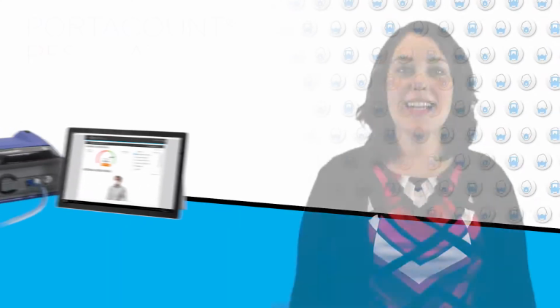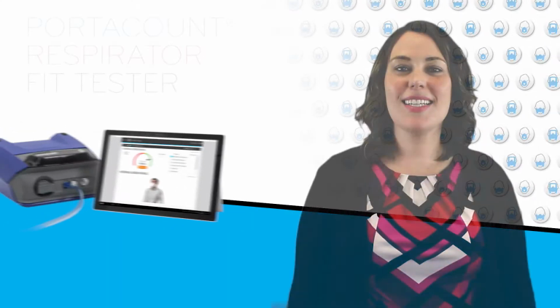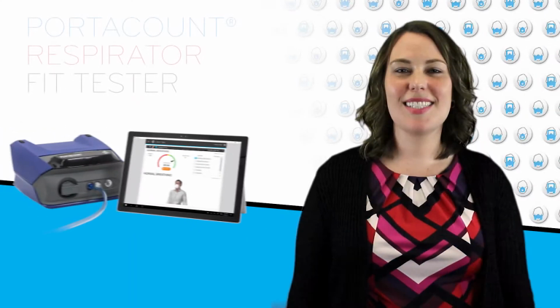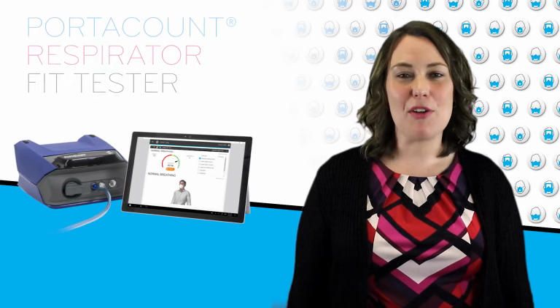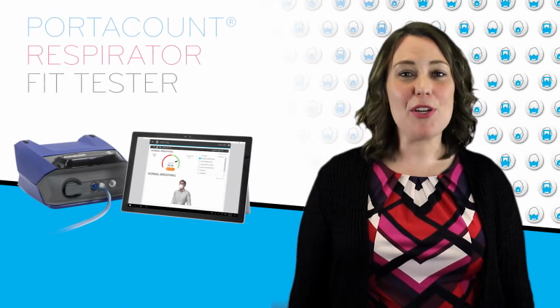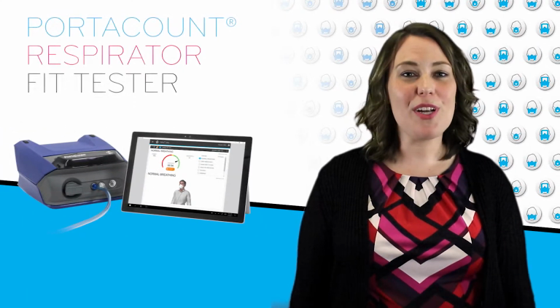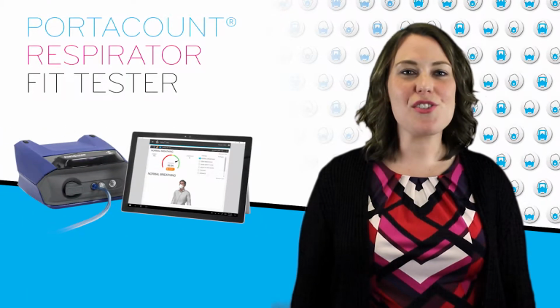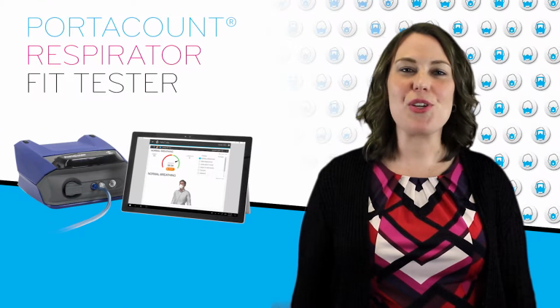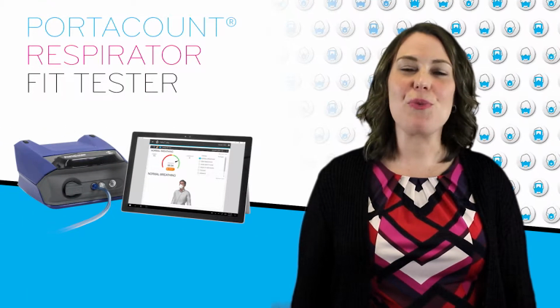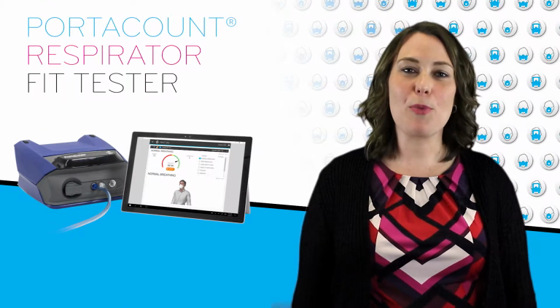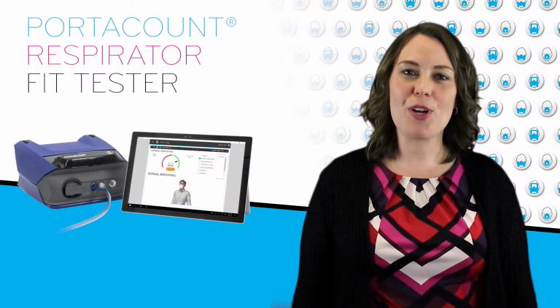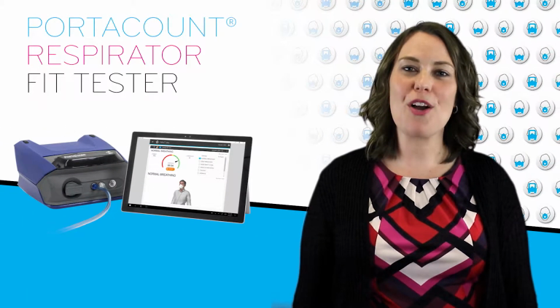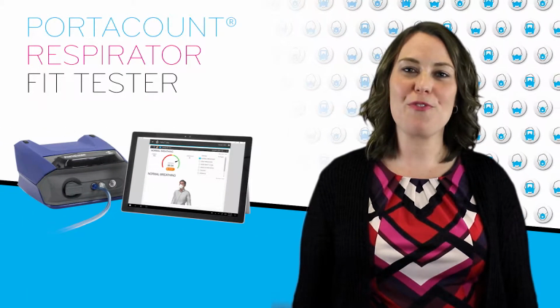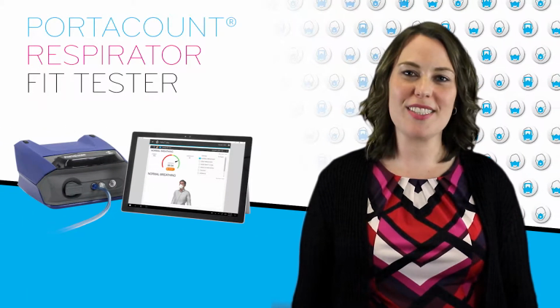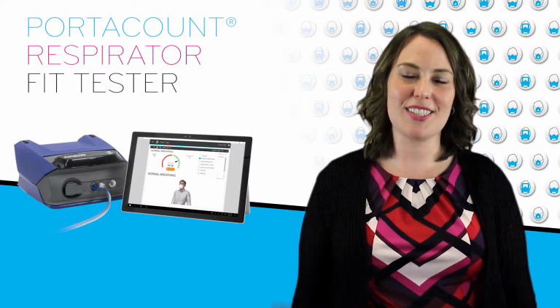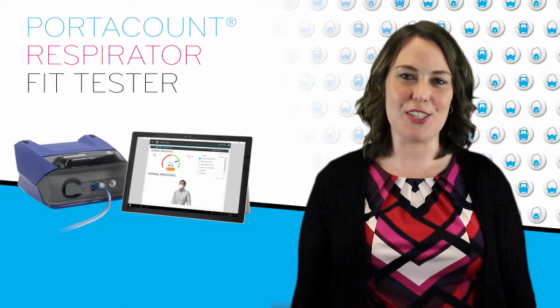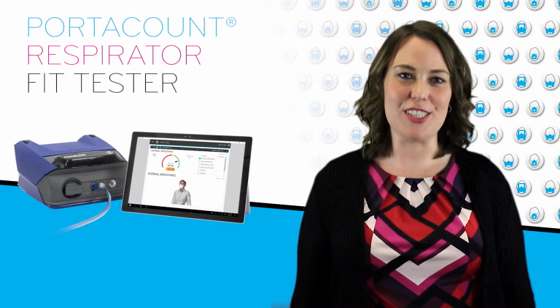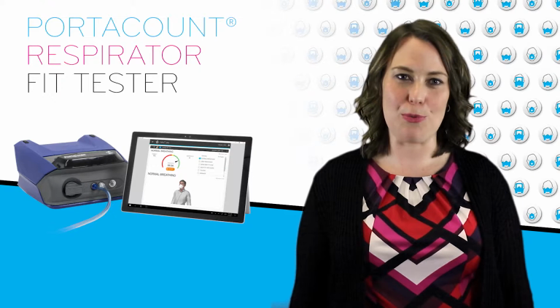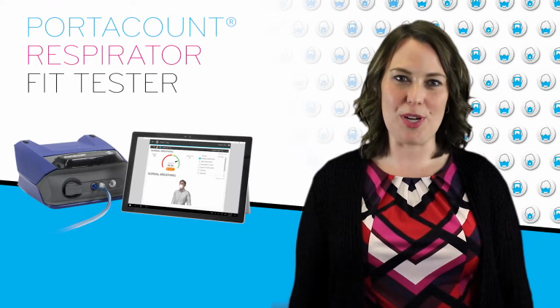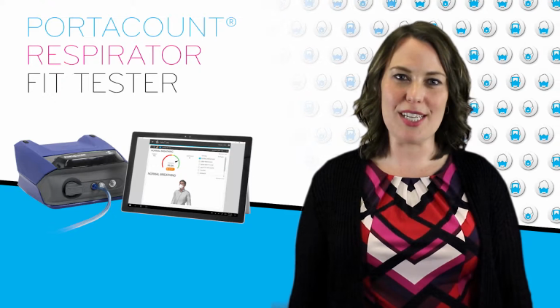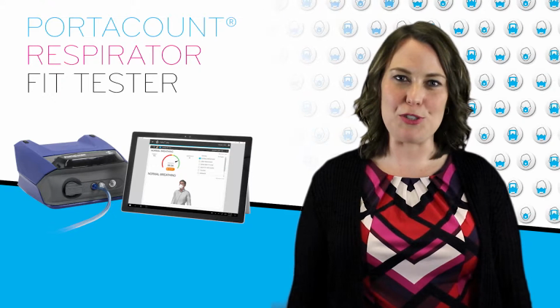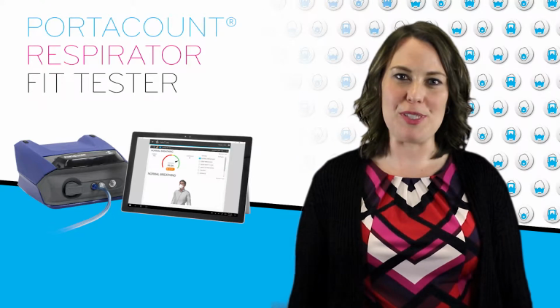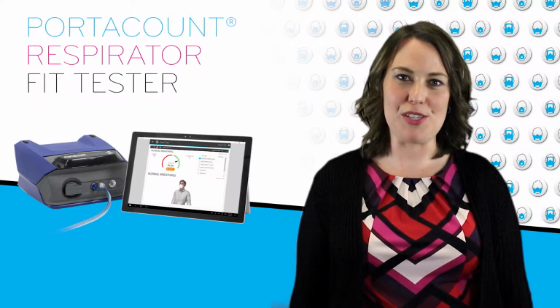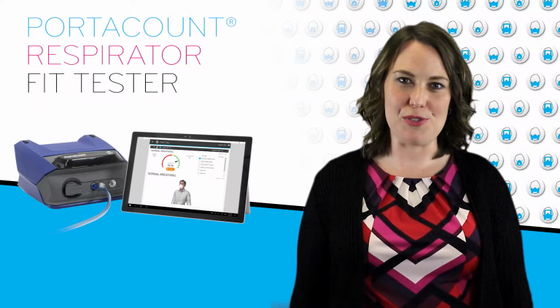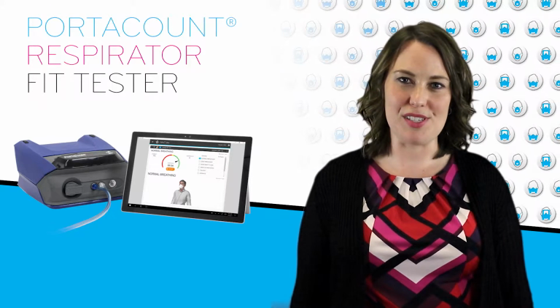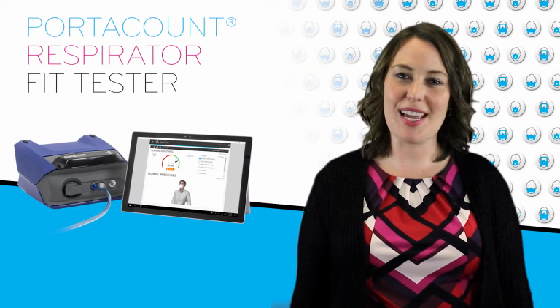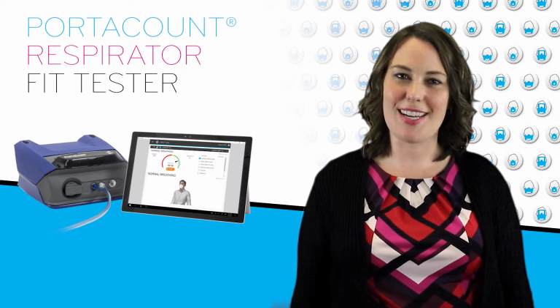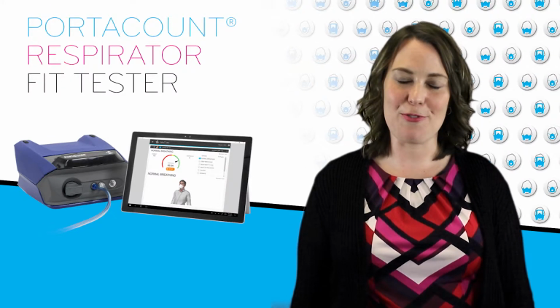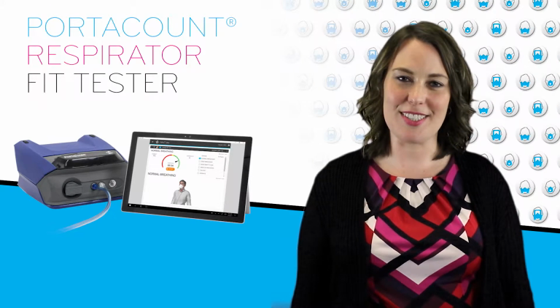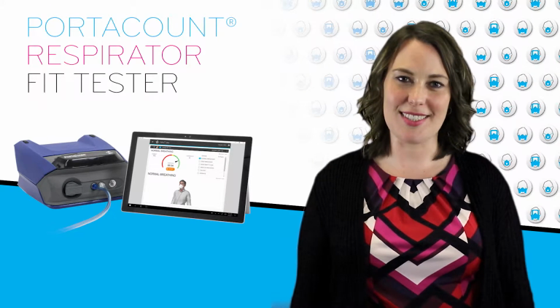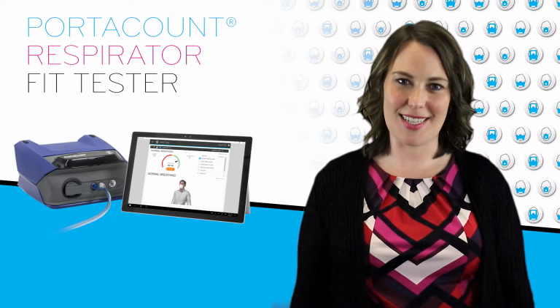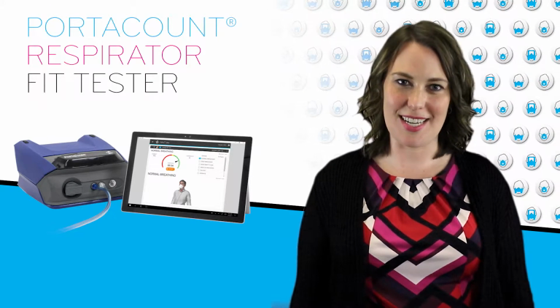Today we are going to show you why the Portacount fit tester is your one instrument solution to any fit testing need.